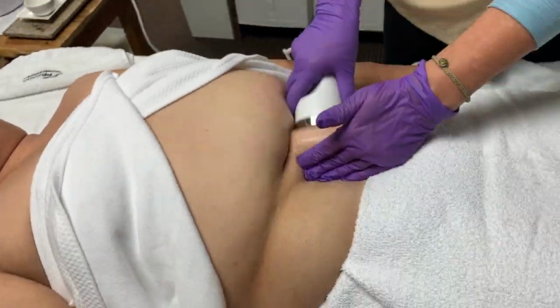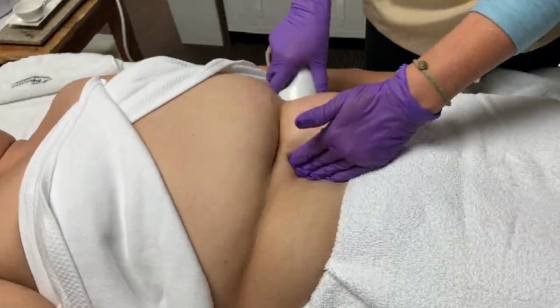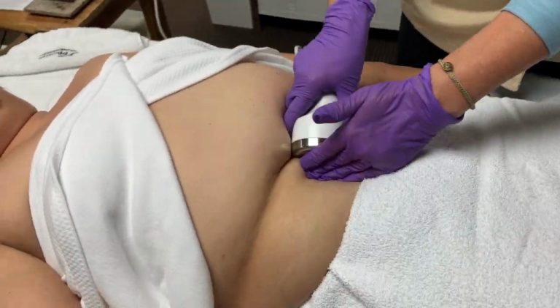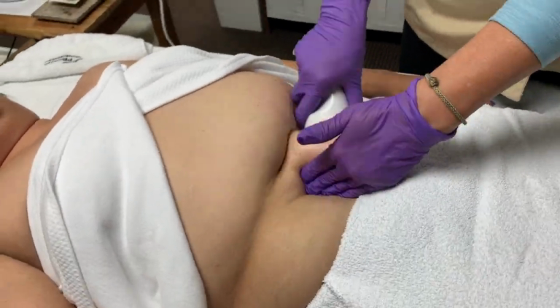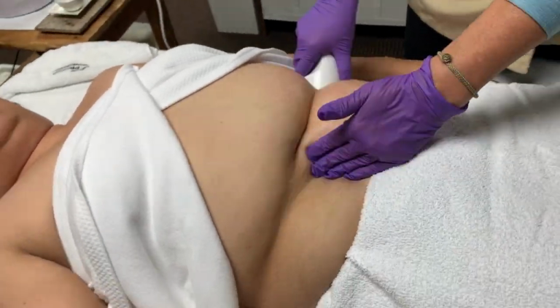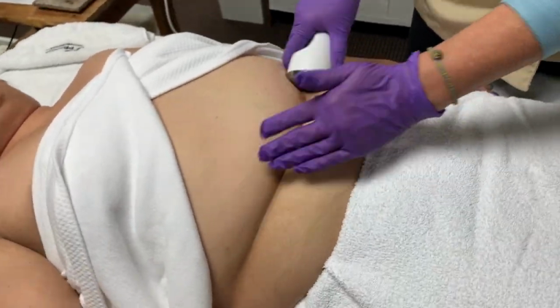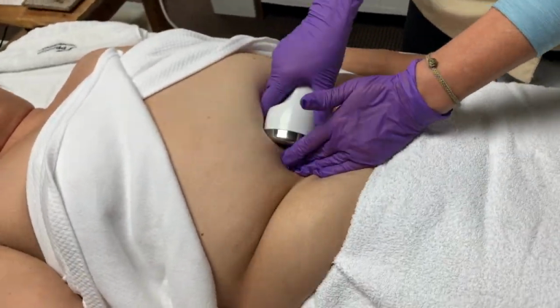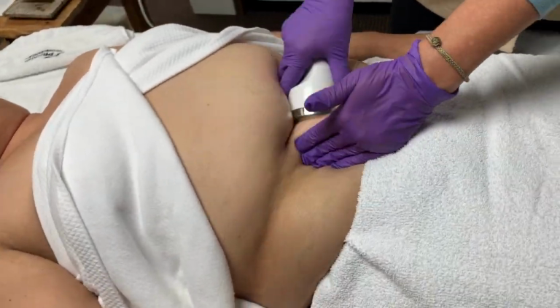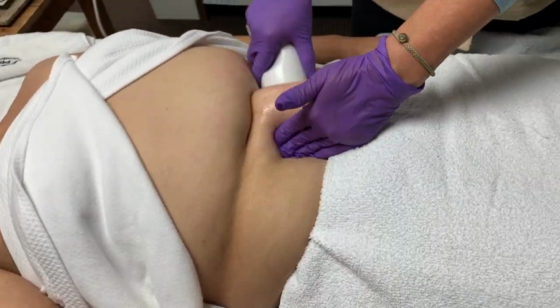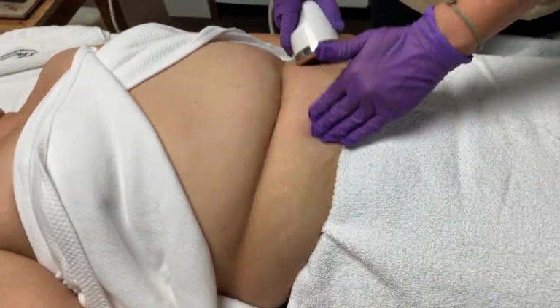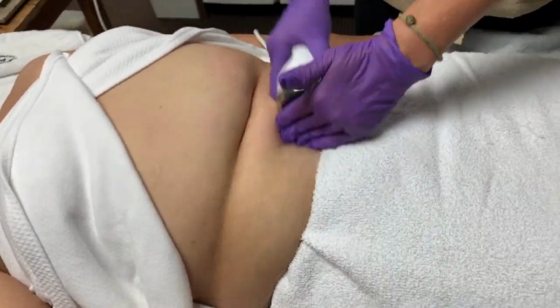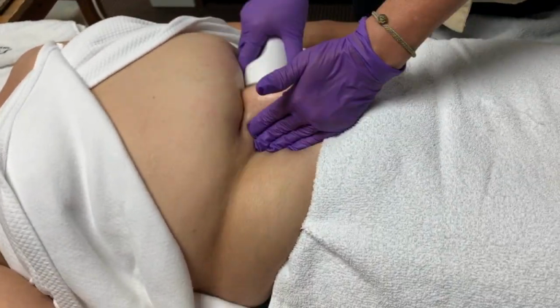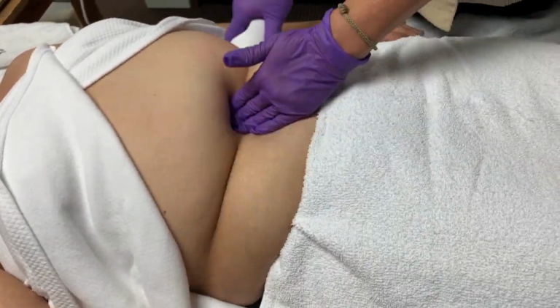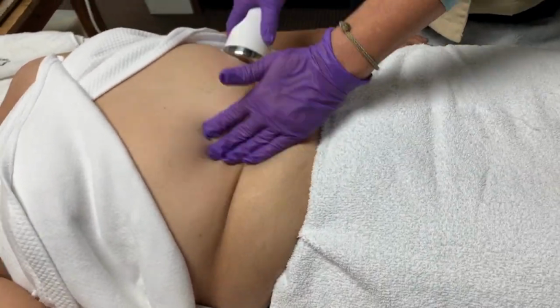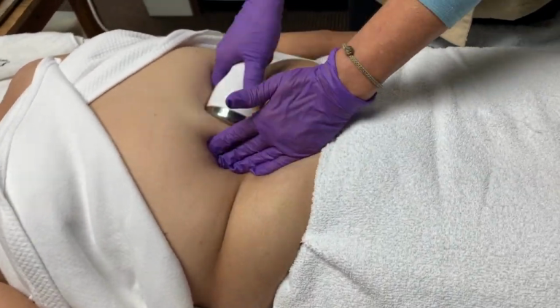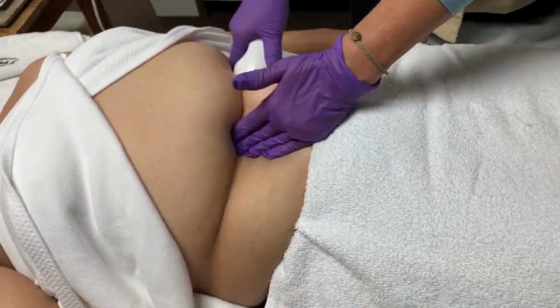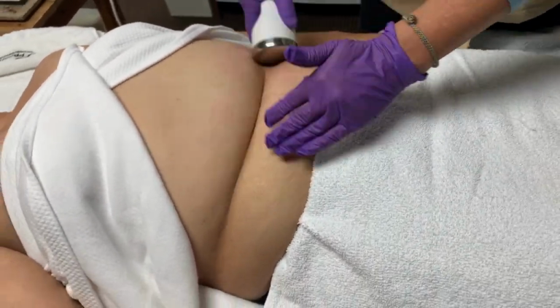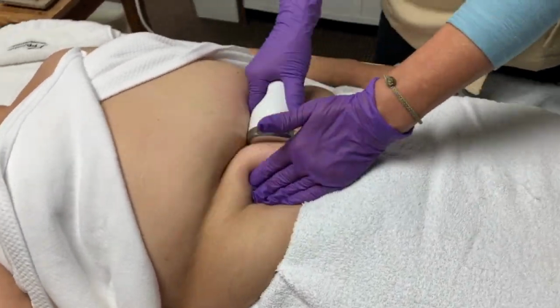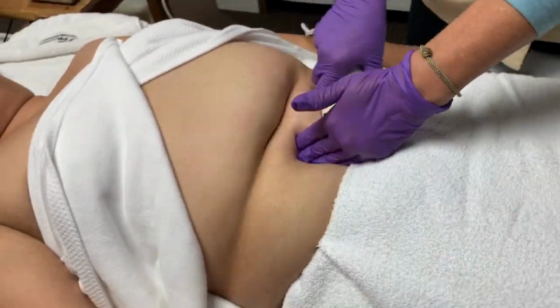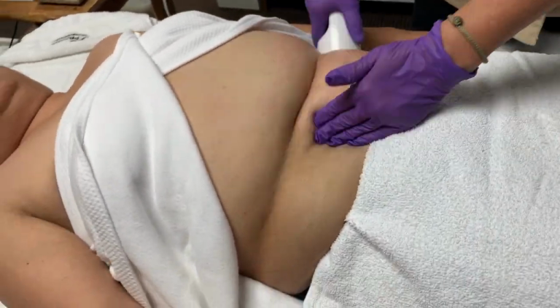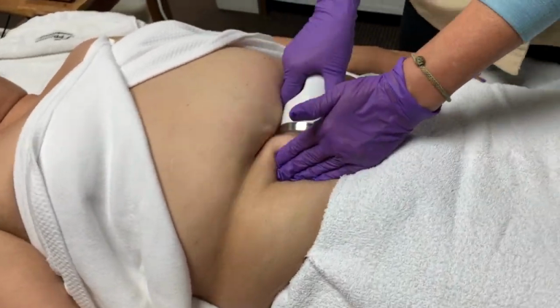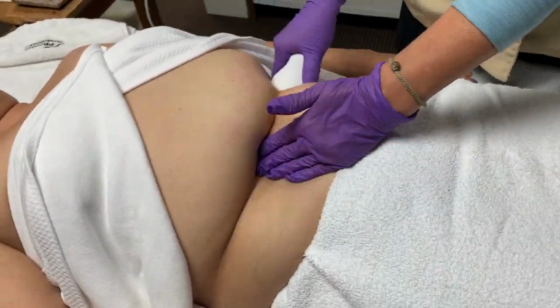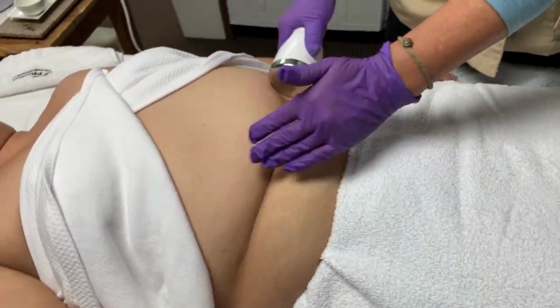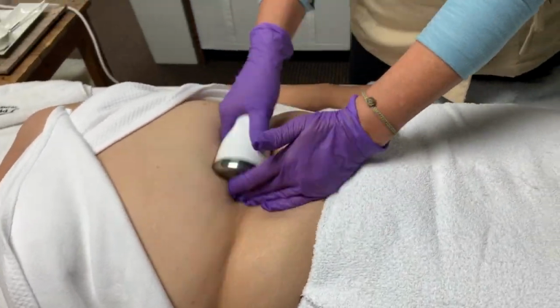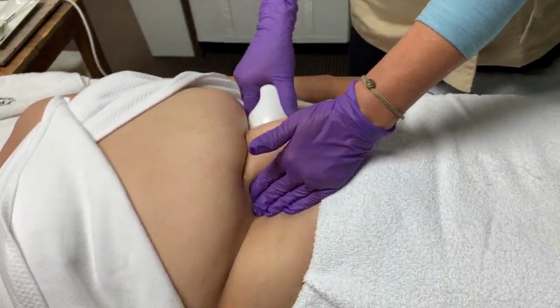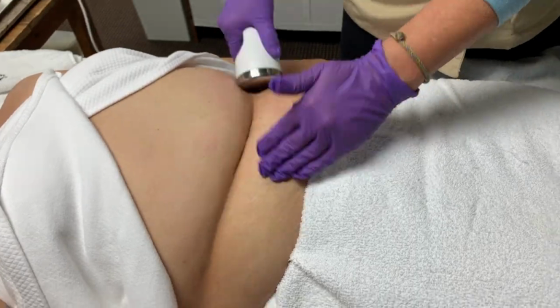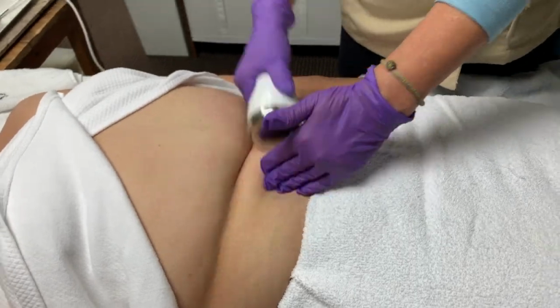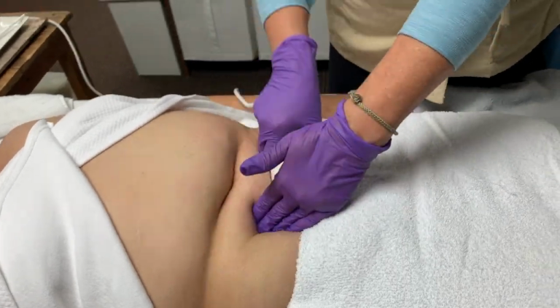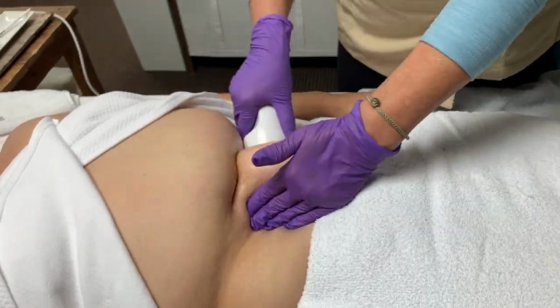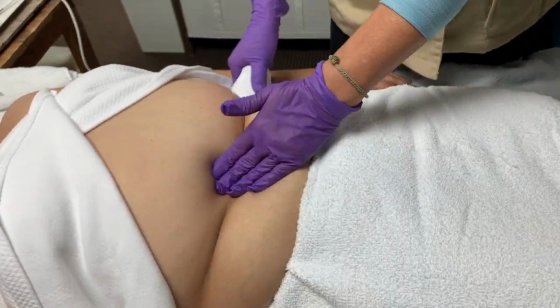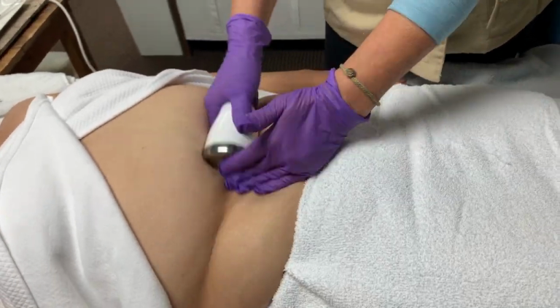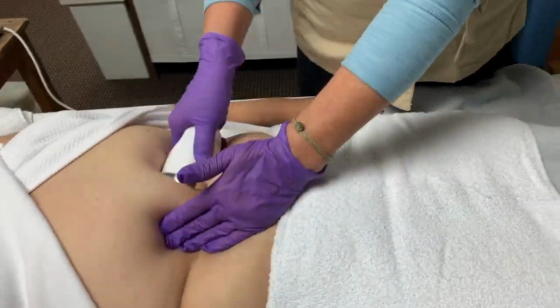As the area starts to get dry, go ahead and apply more of the product onto the skin and continue working.